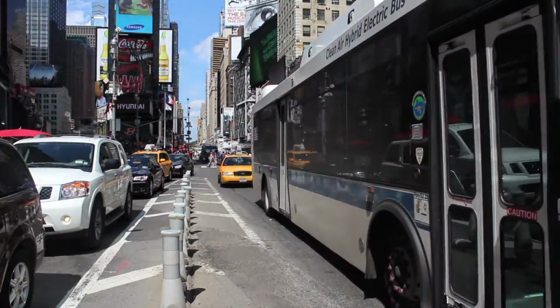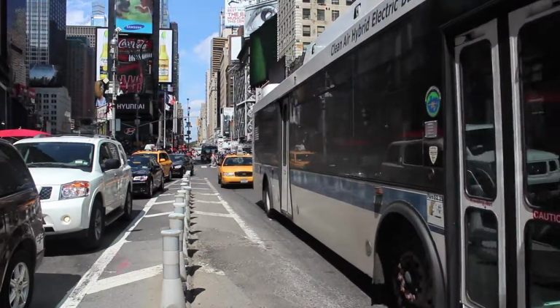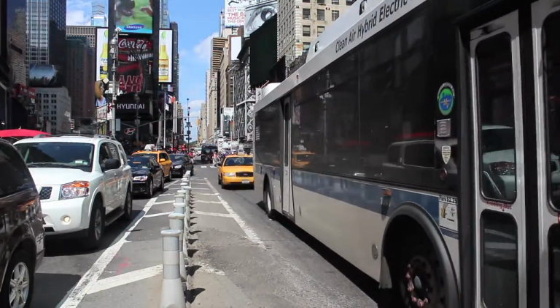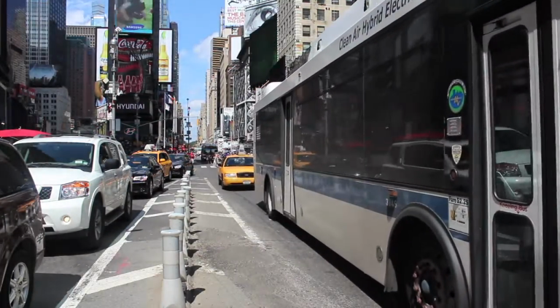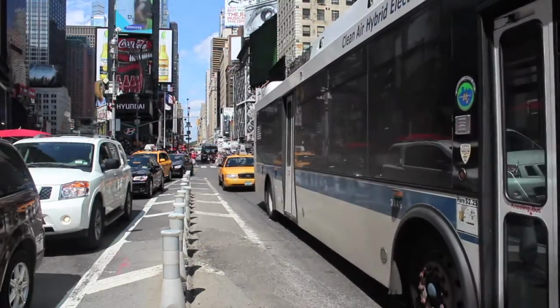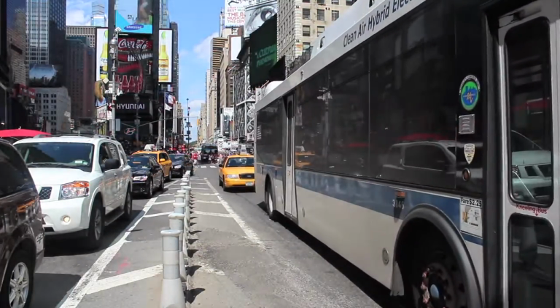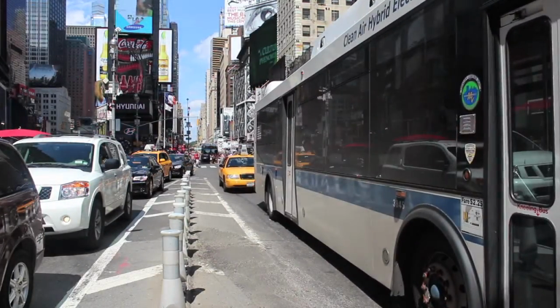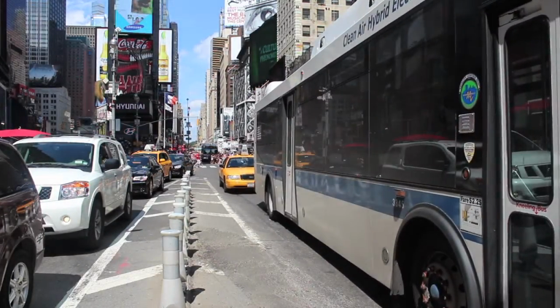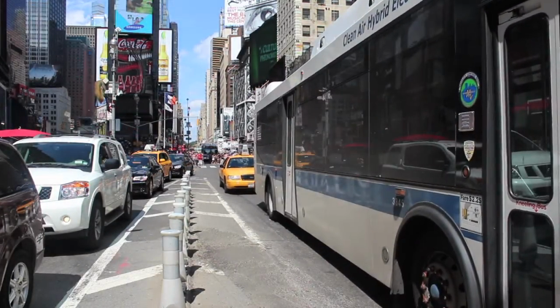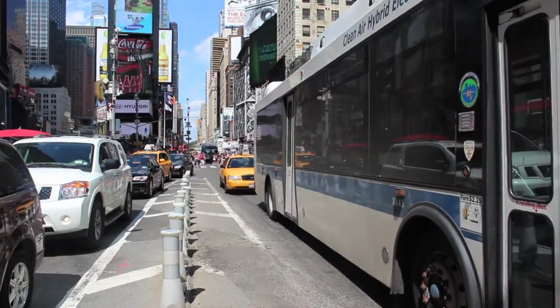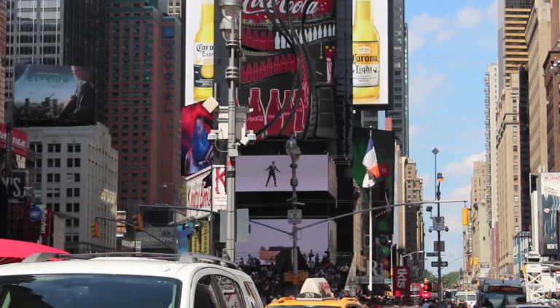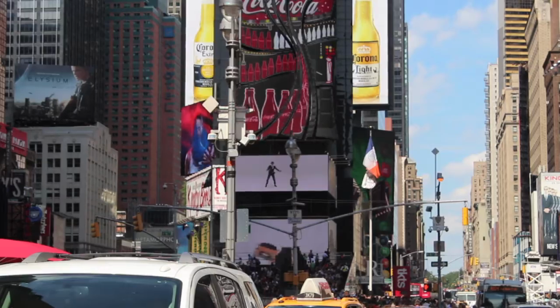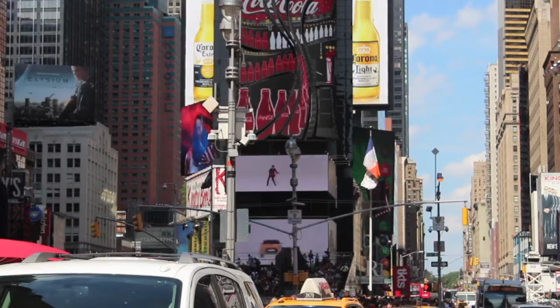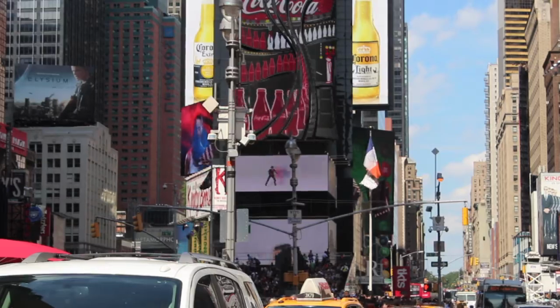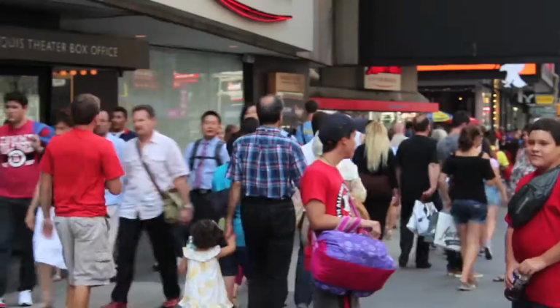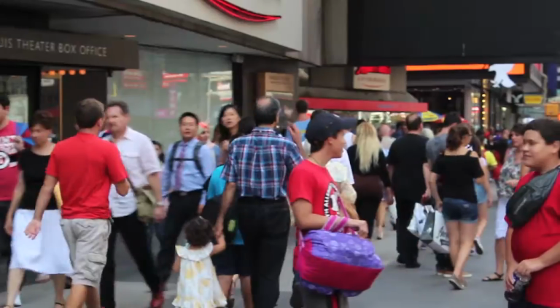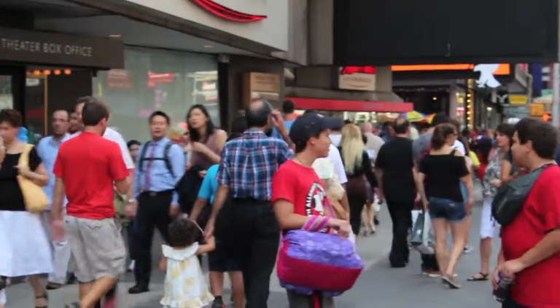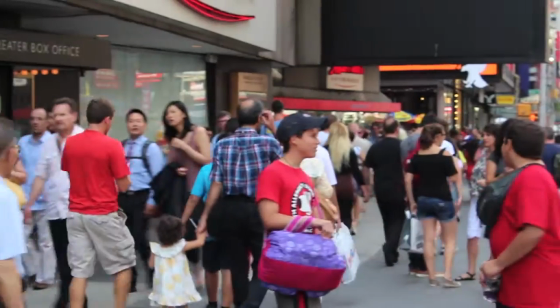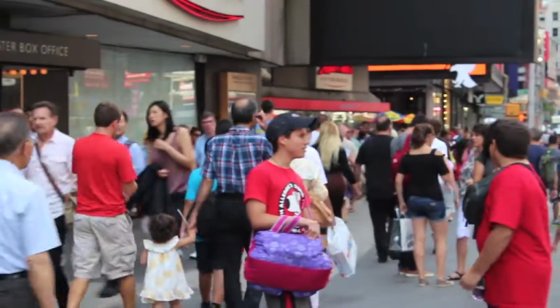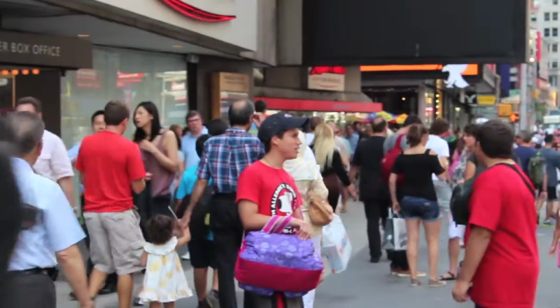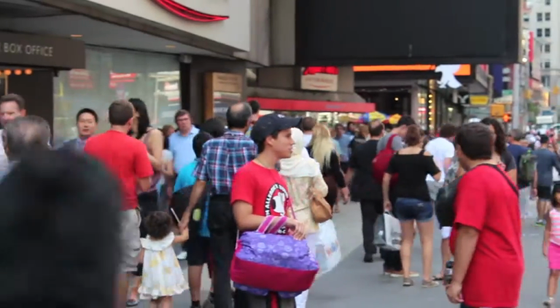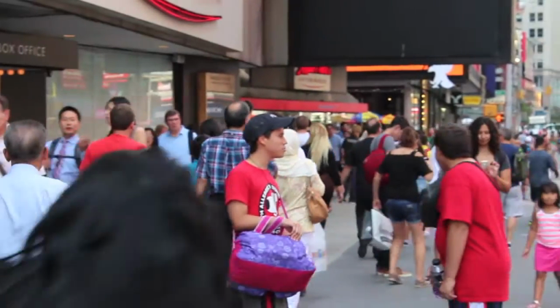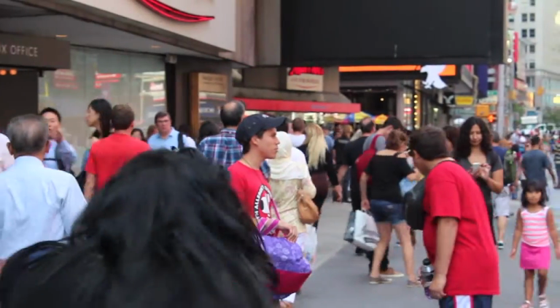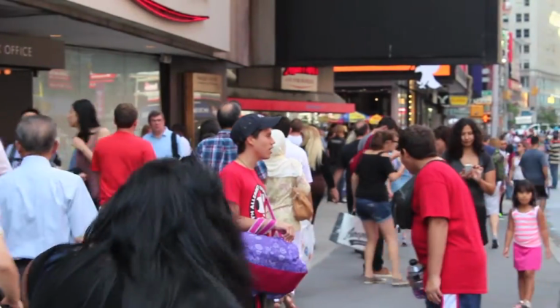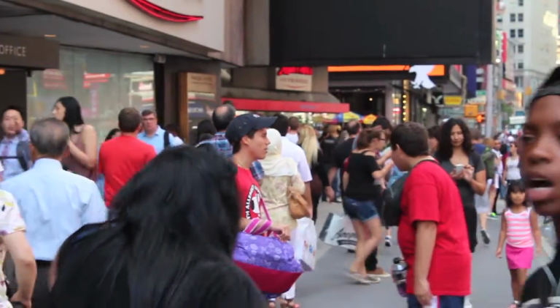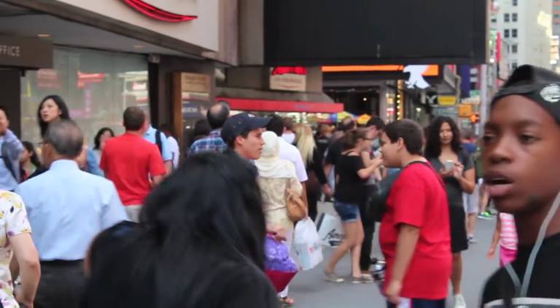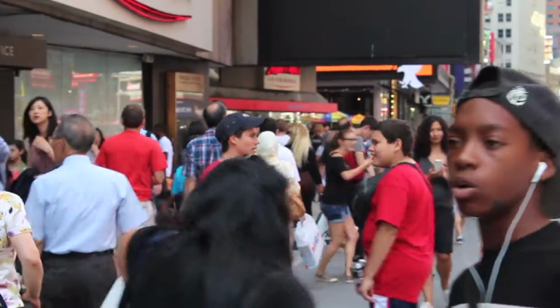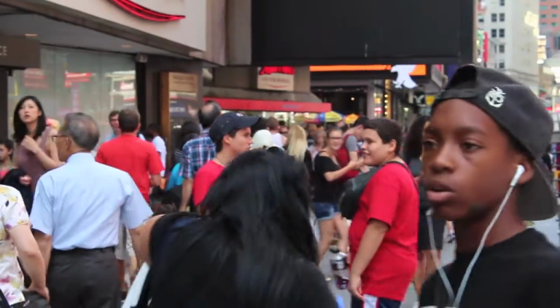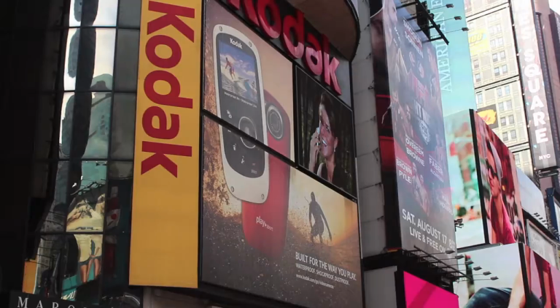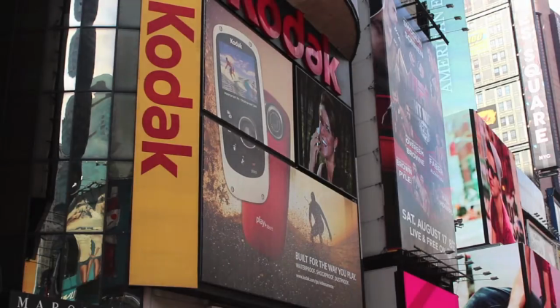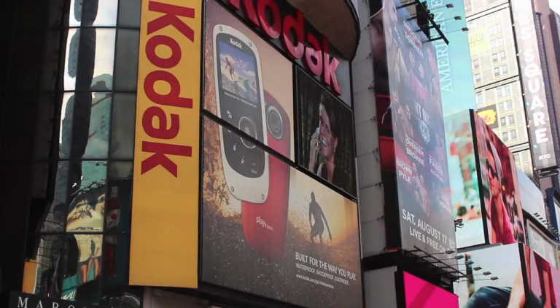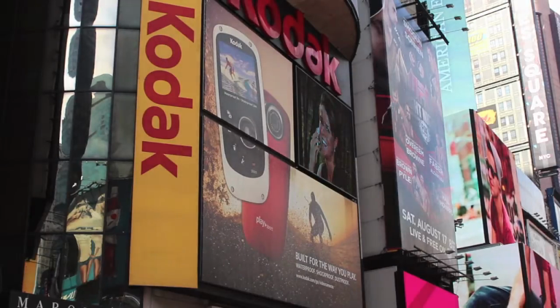On a sunny Saturday afternoon, Times Square is packed. Labor Day is approaching, which usually marks the end of summer.